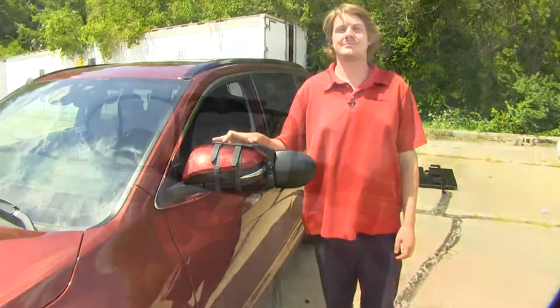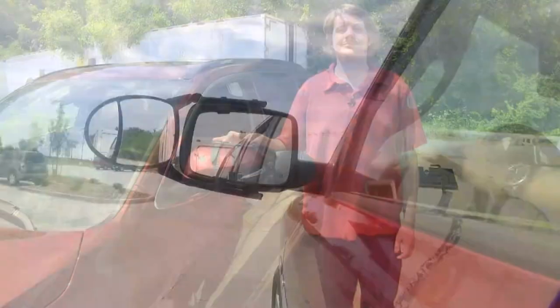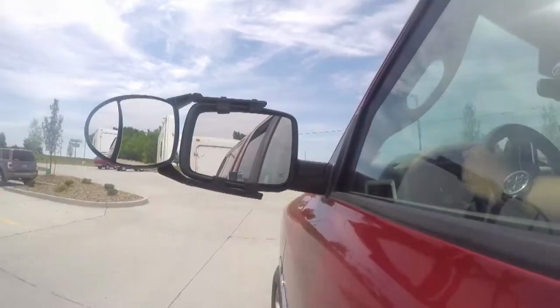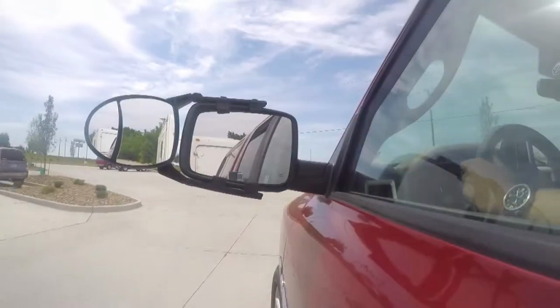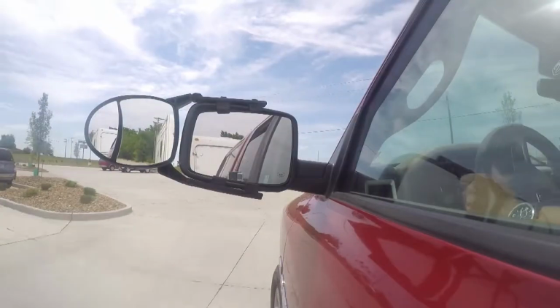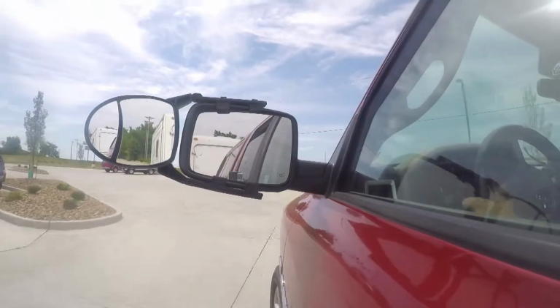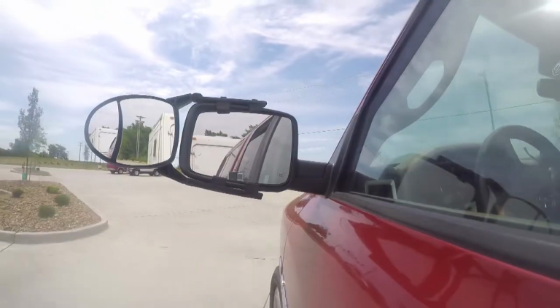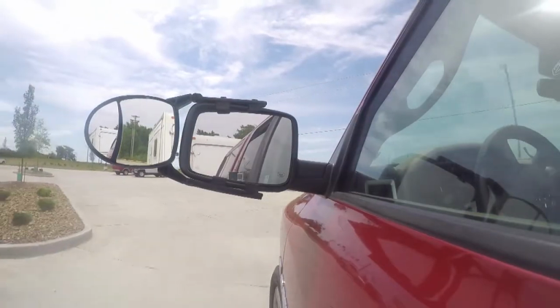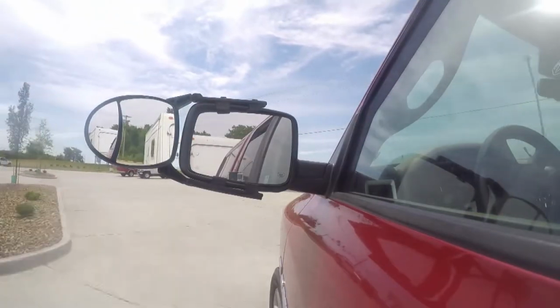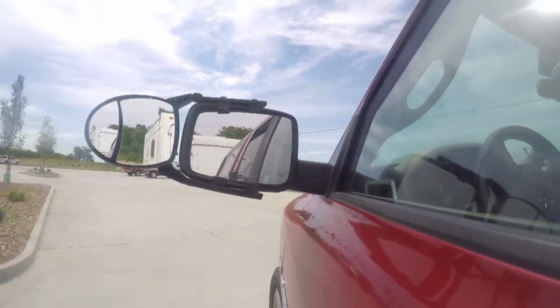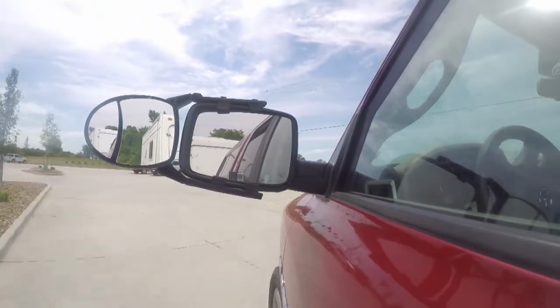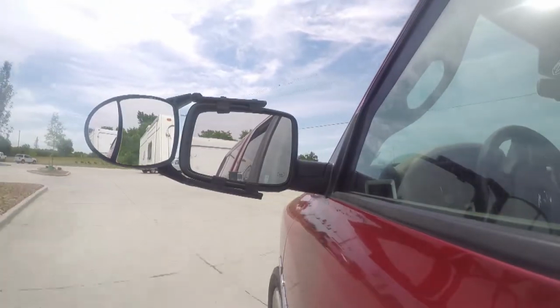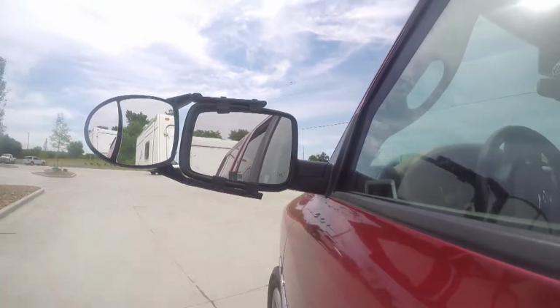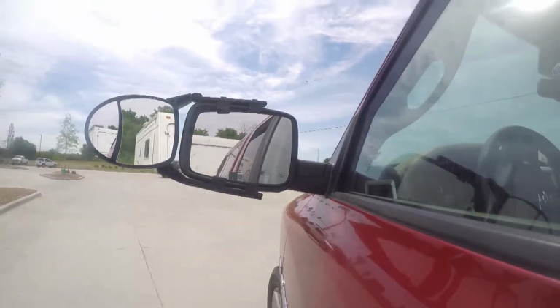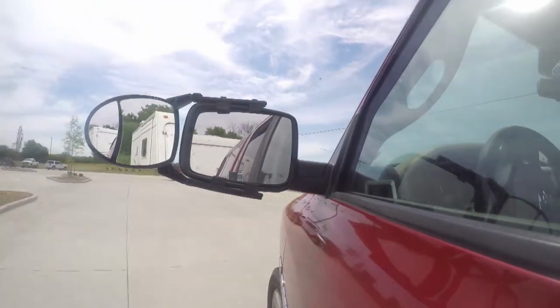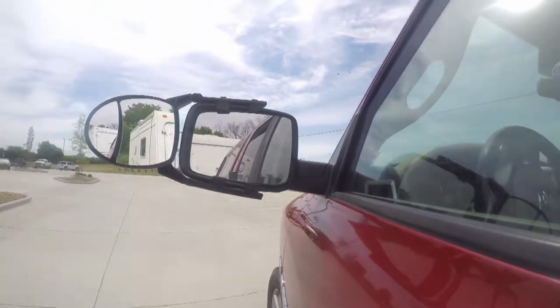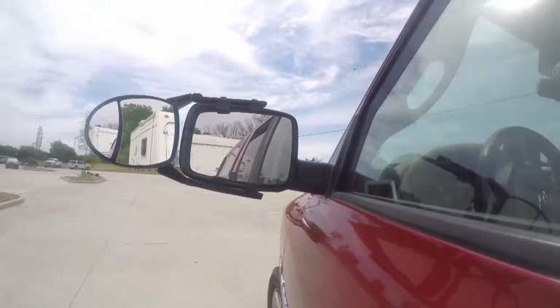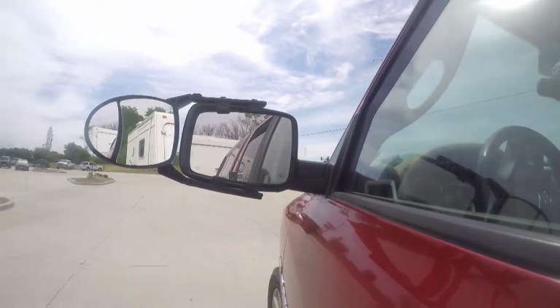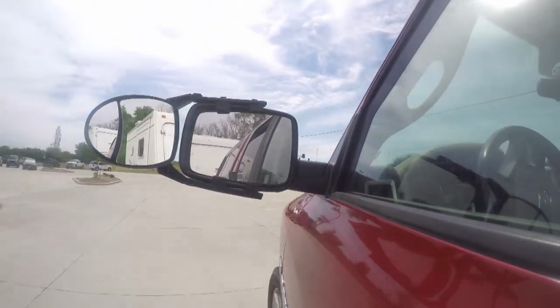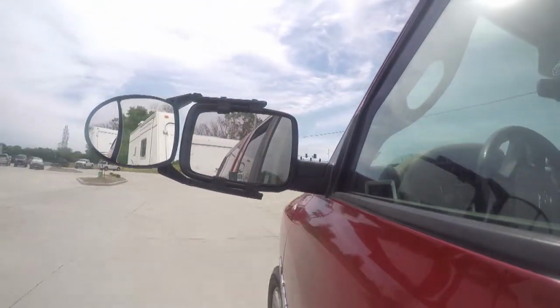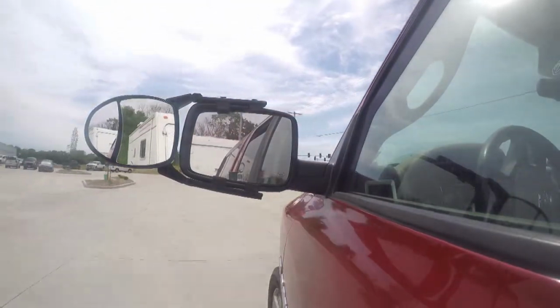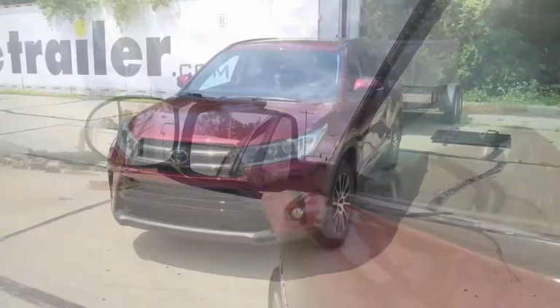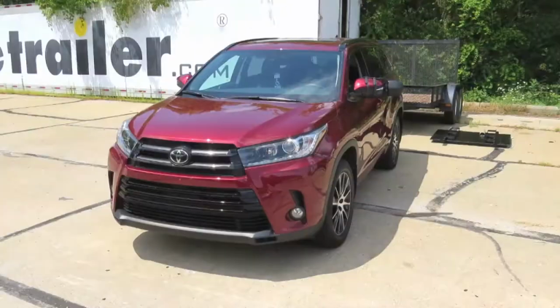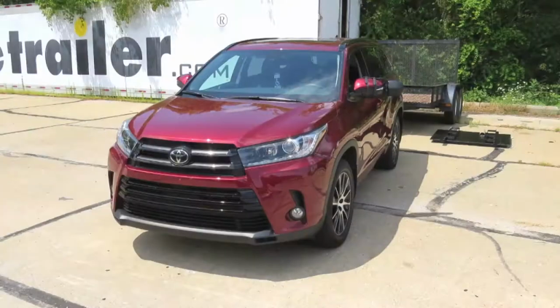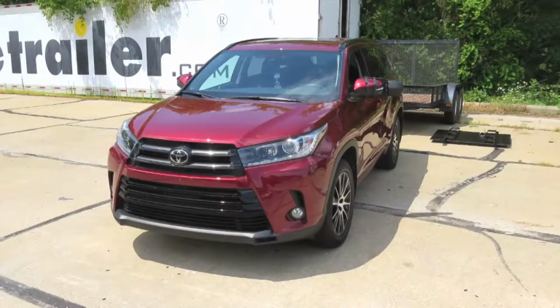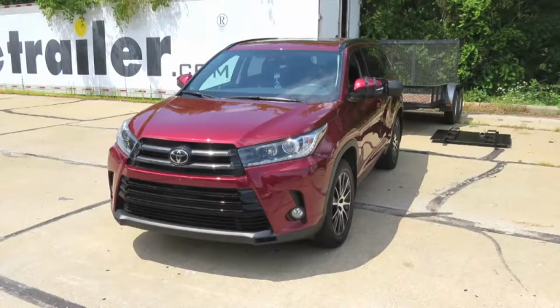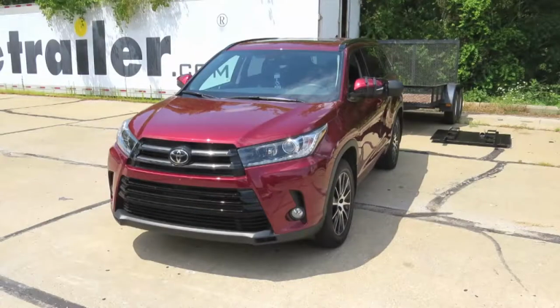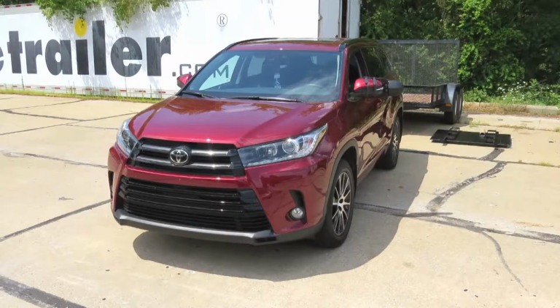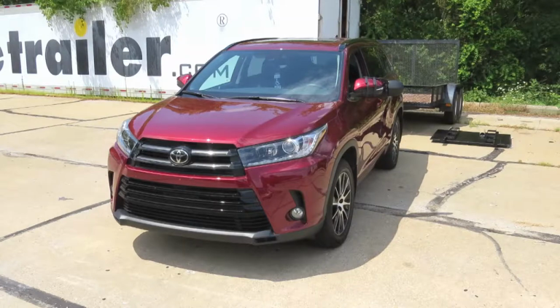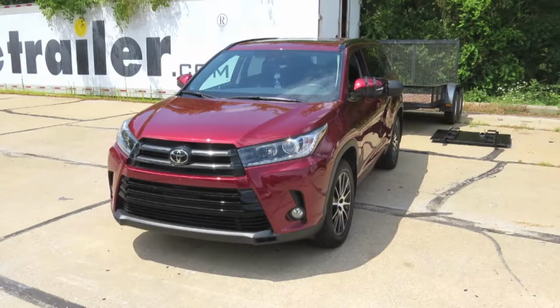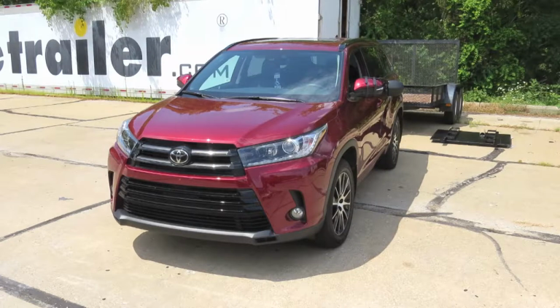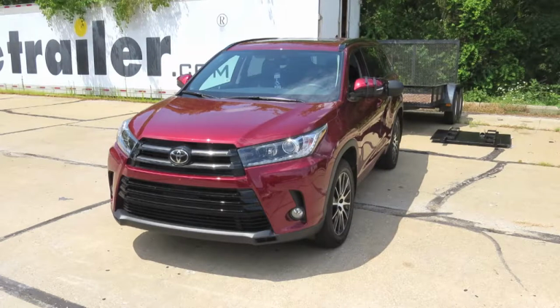And that completes our test fit of SEPA's Universal Dual View Towing Mirror on our 2018 Toyota Highlander.